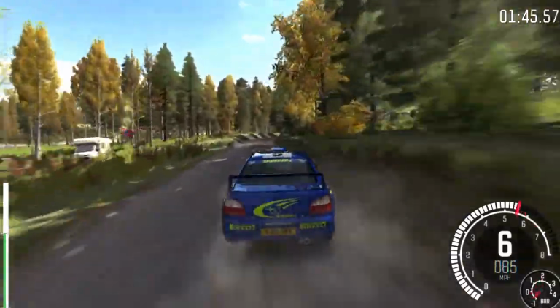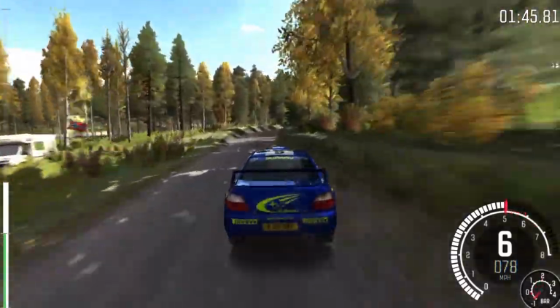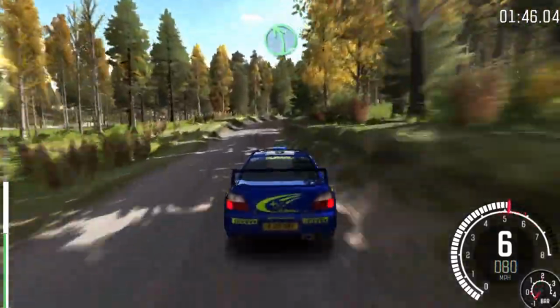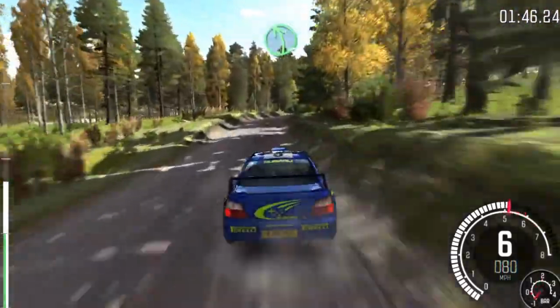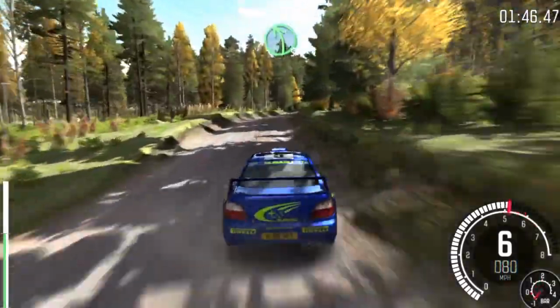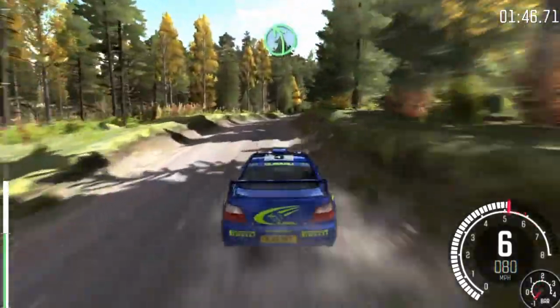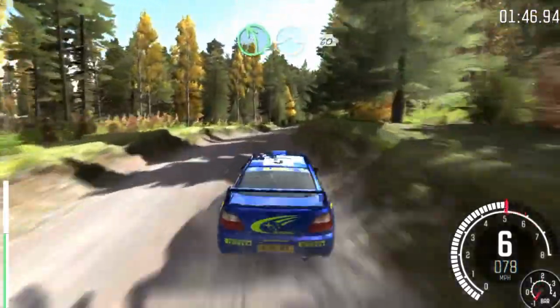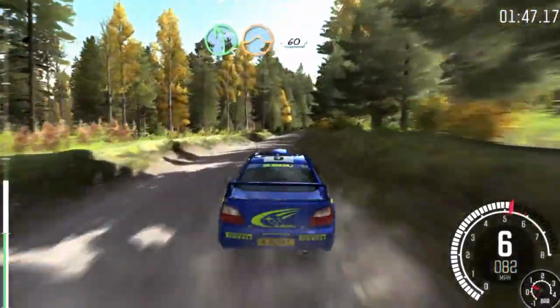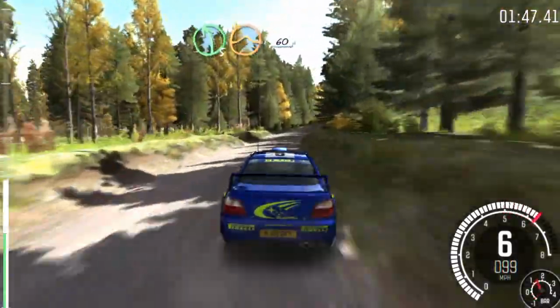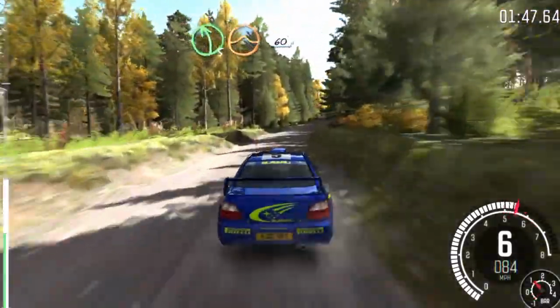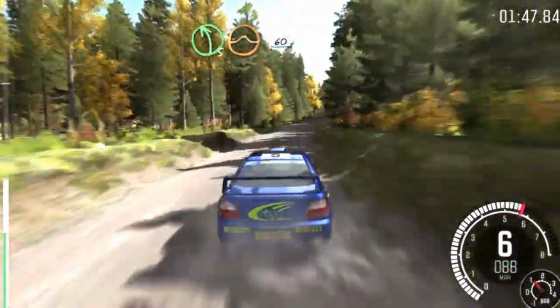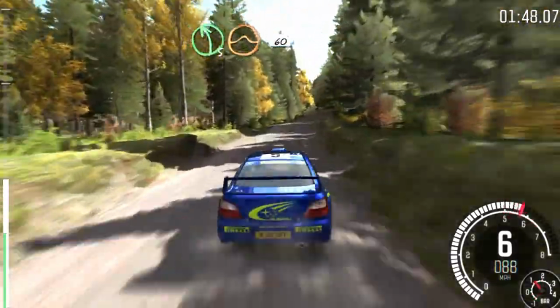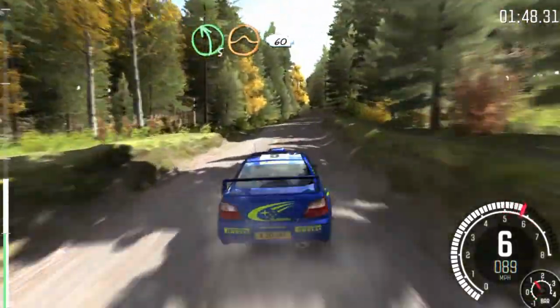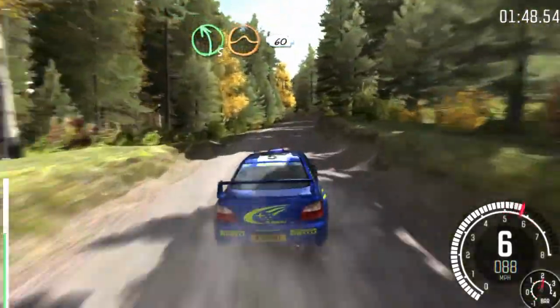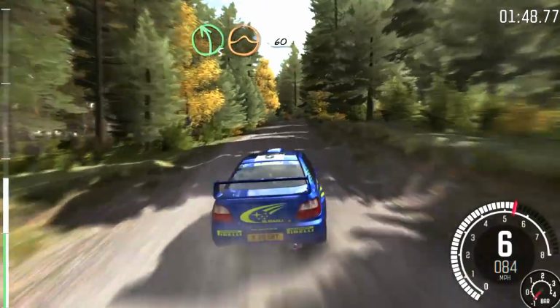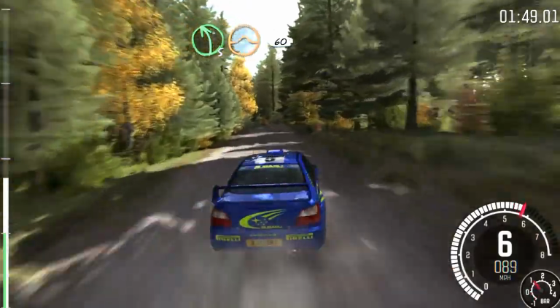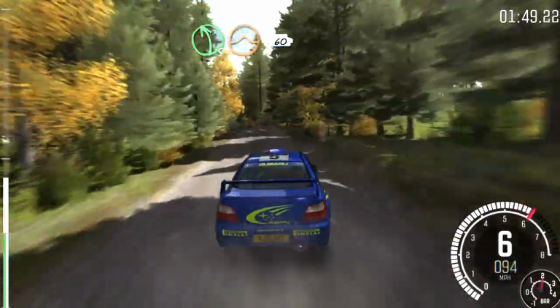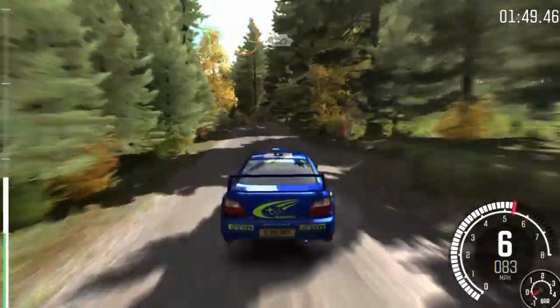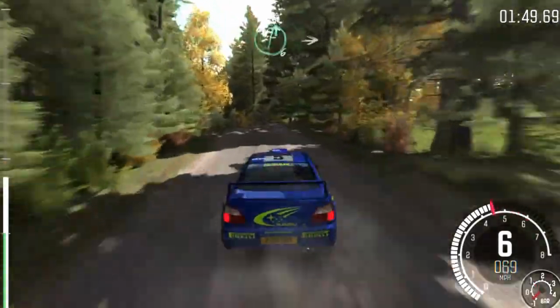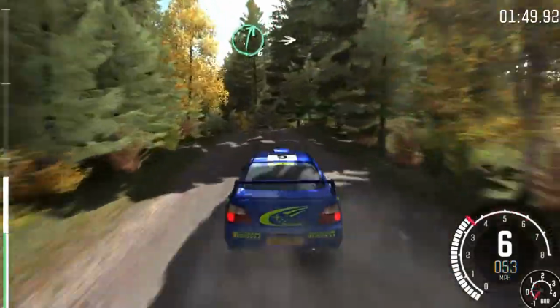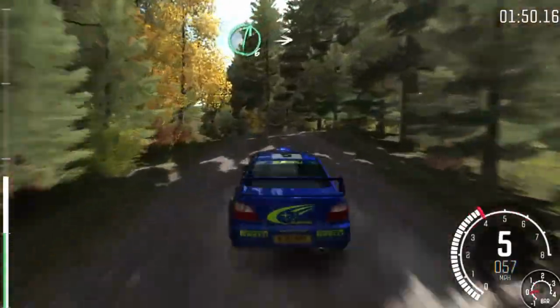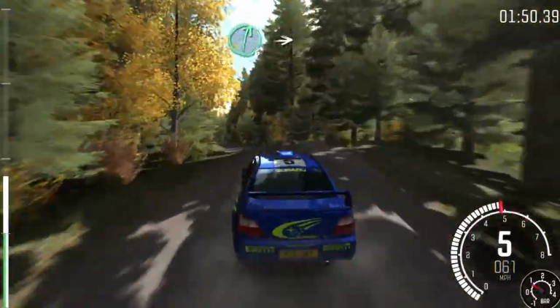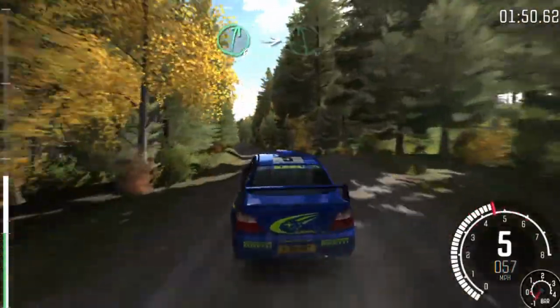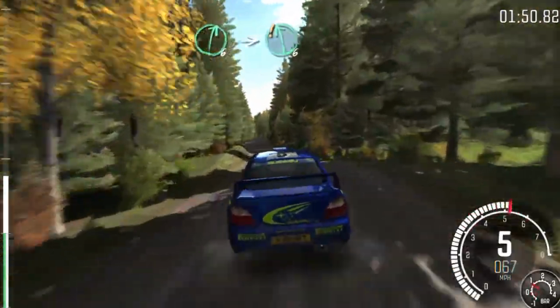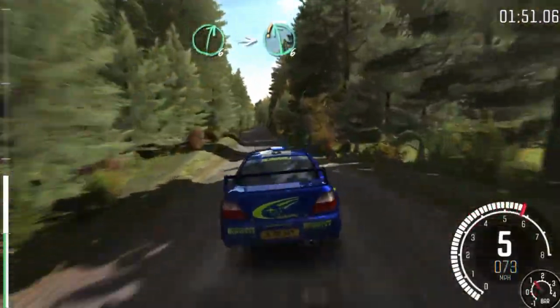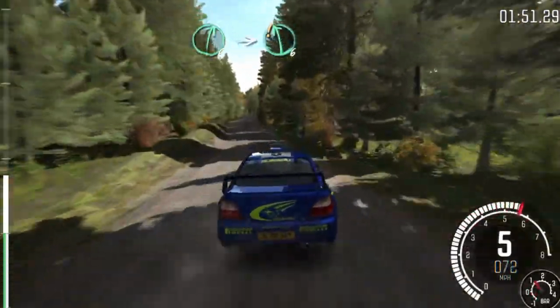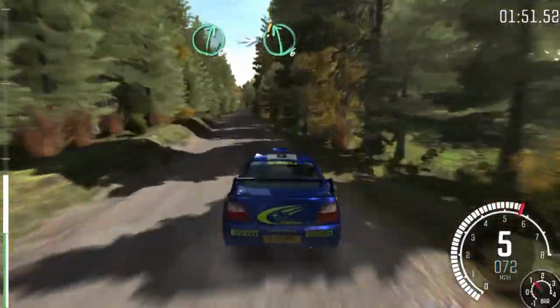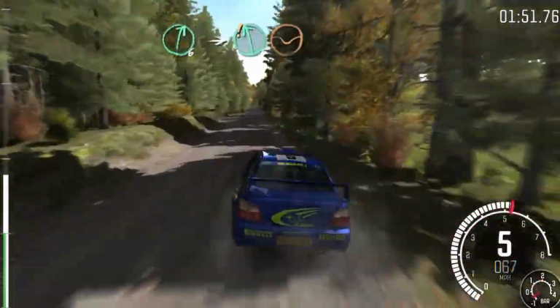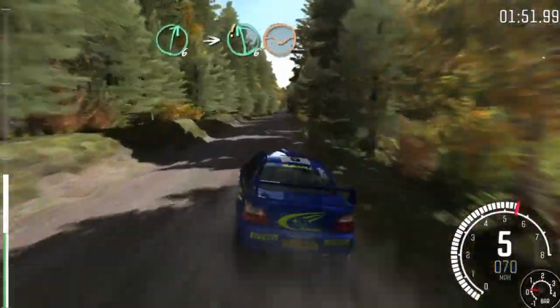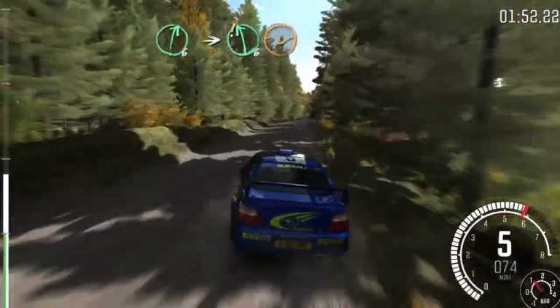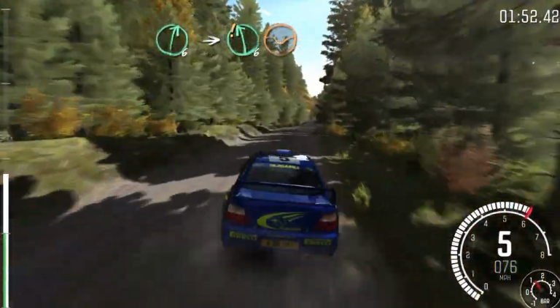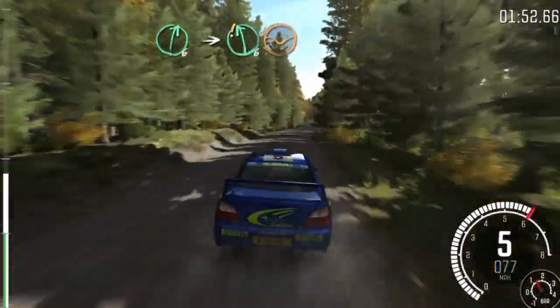Left 5 over crest, jump, keep in, 60. Right 6, into care, left 6 over long crest, that's it.